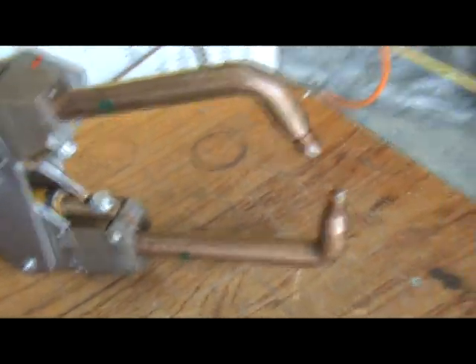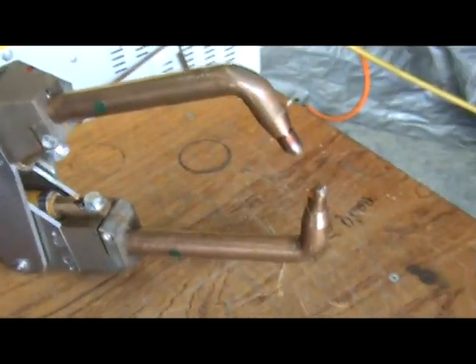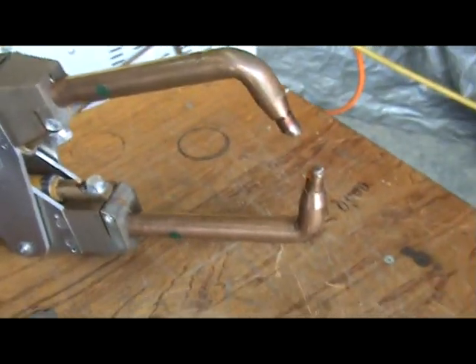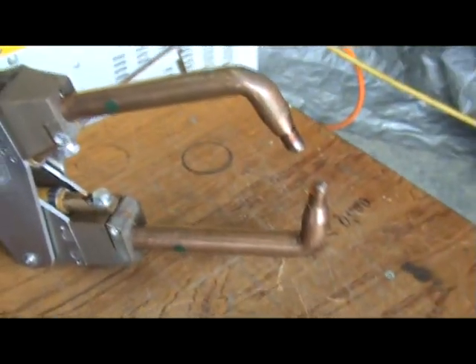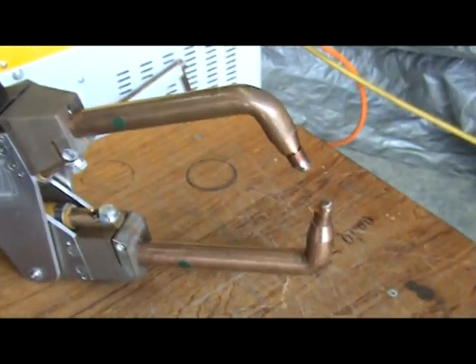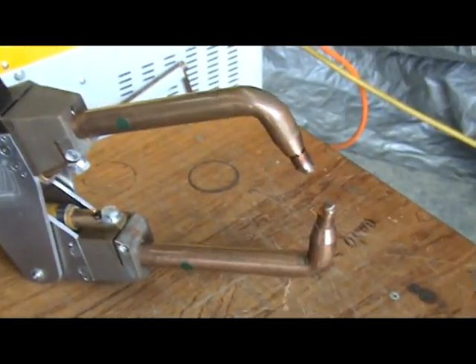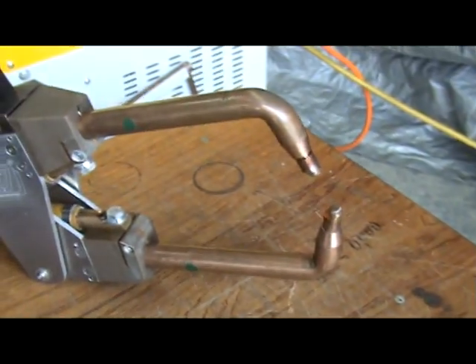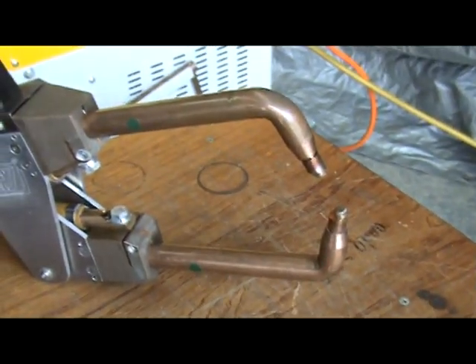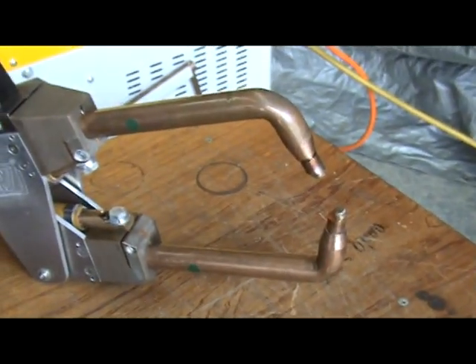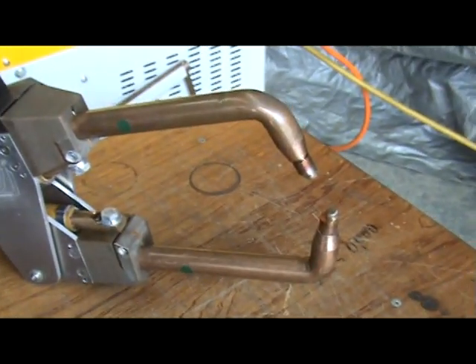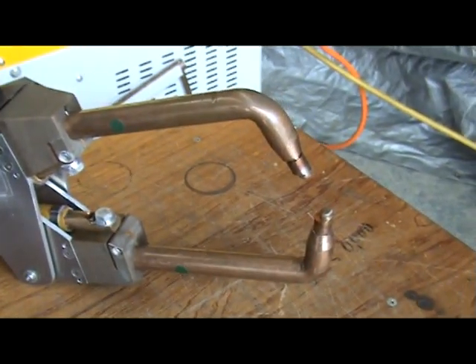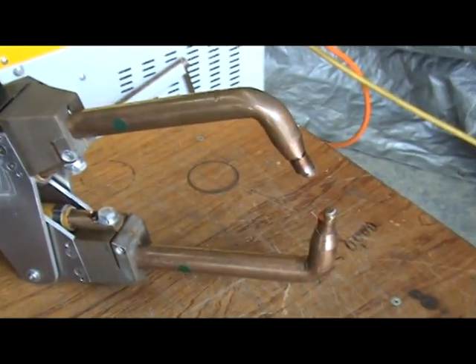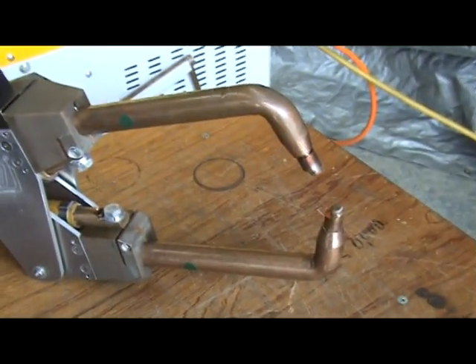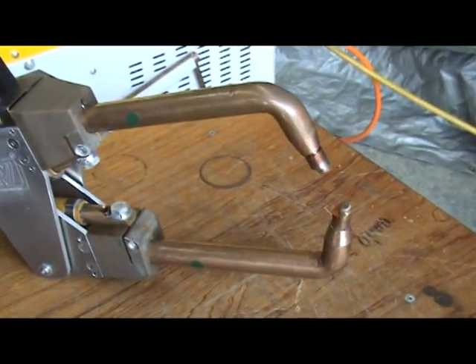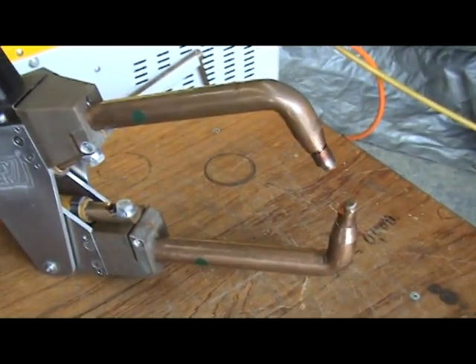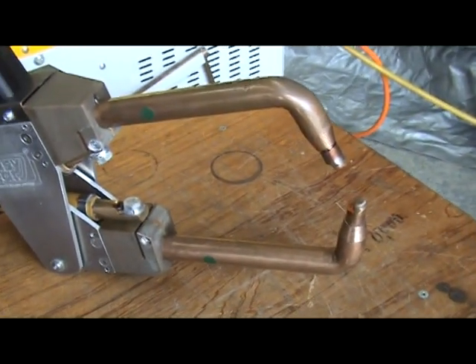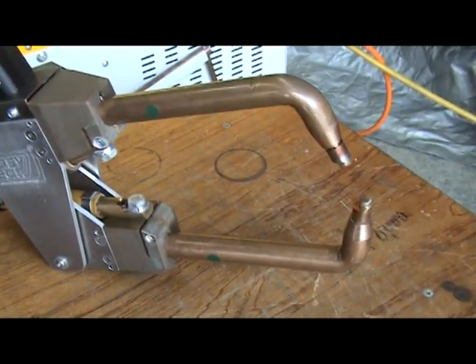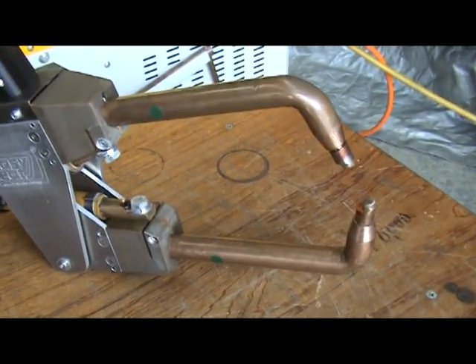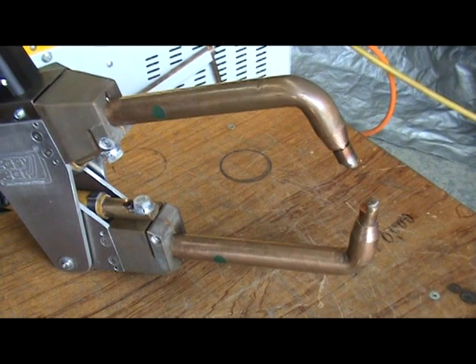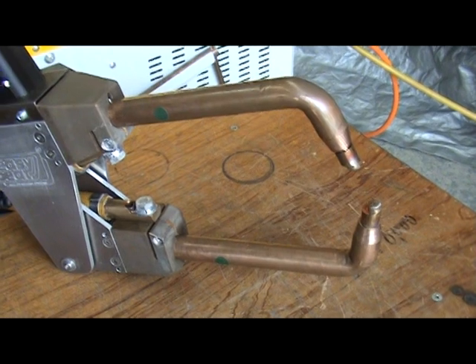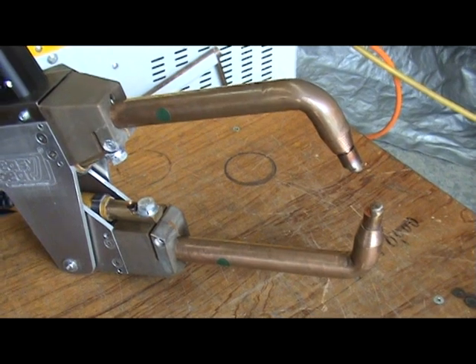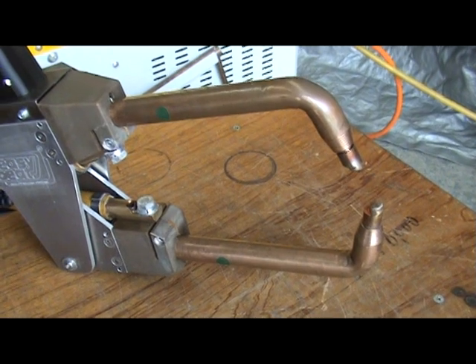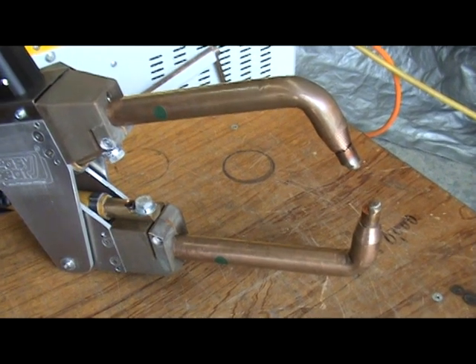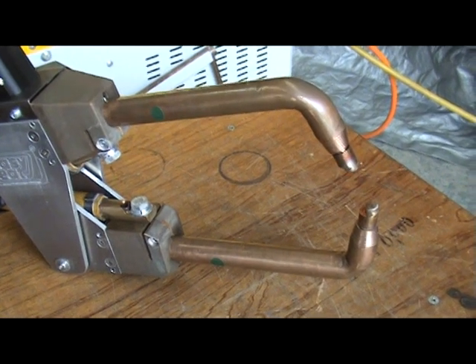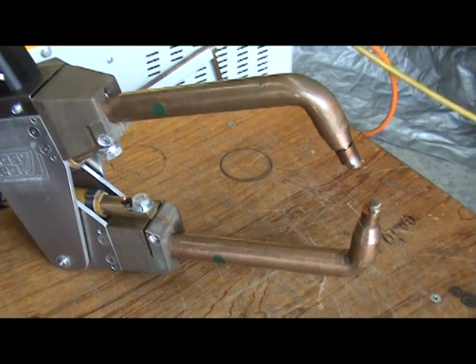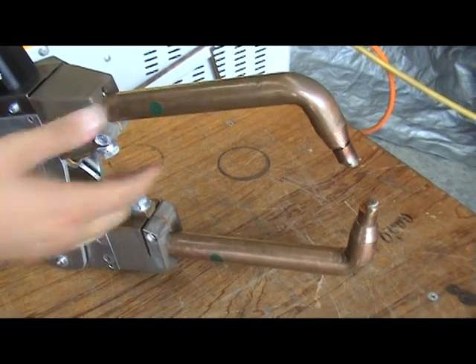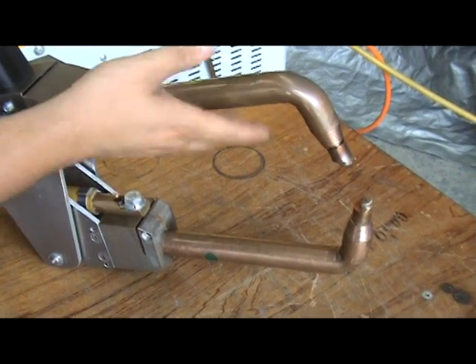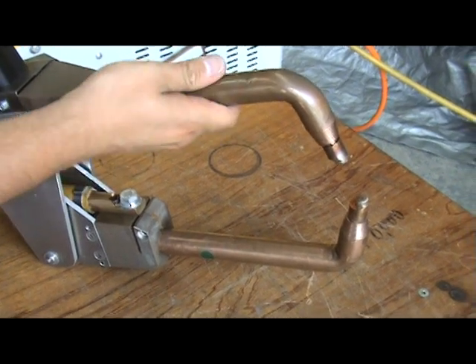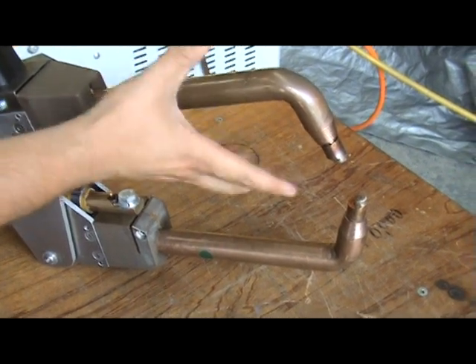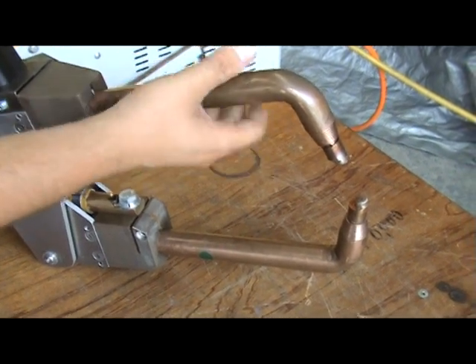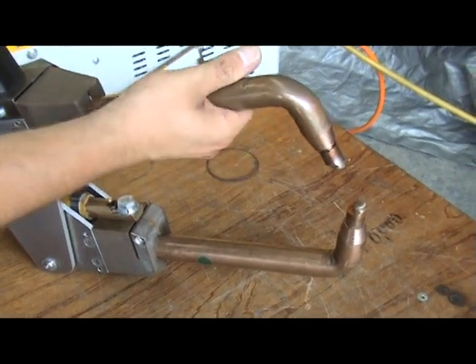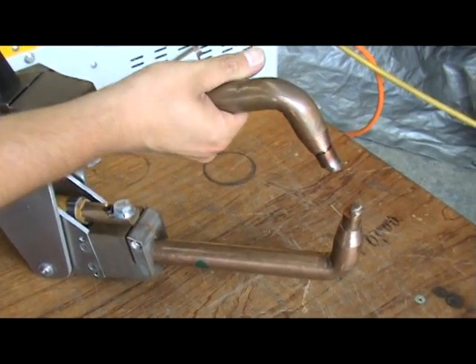A test will now be performed showing that the arm is not hot.